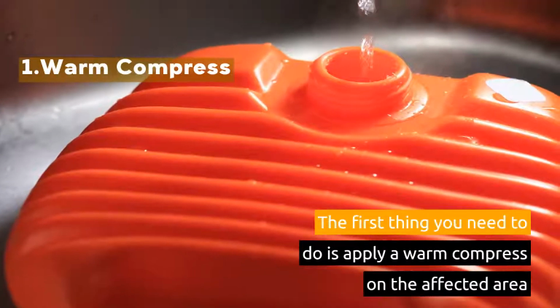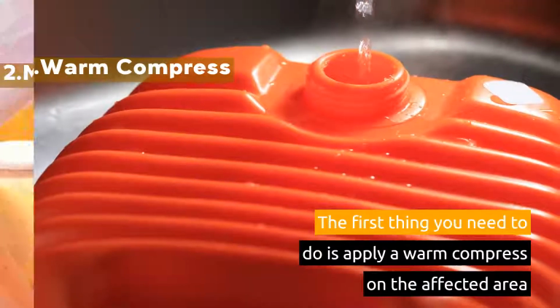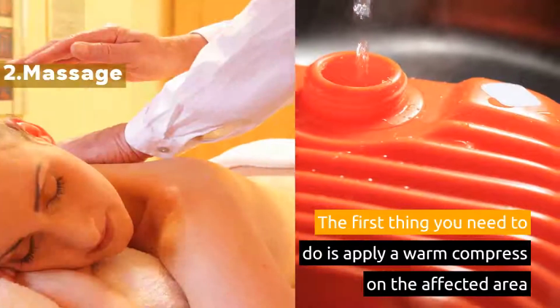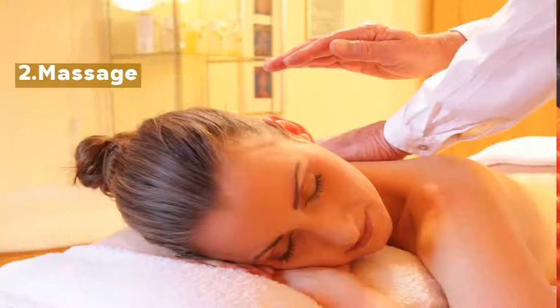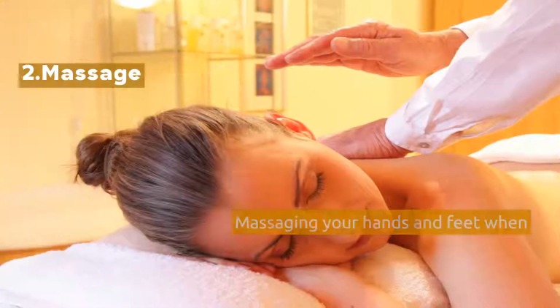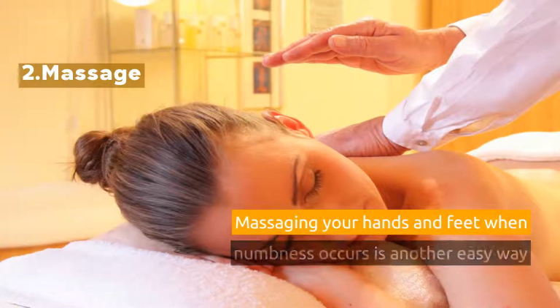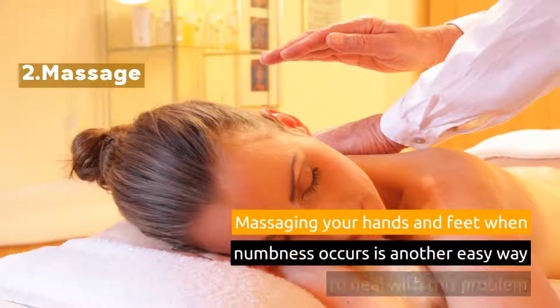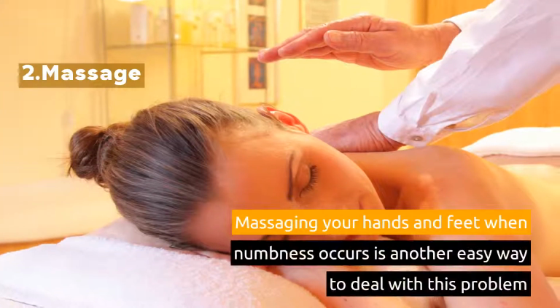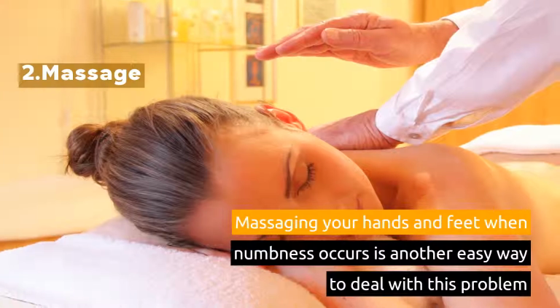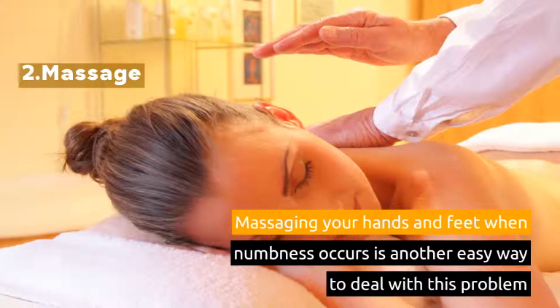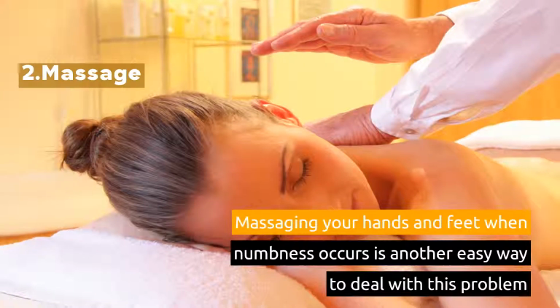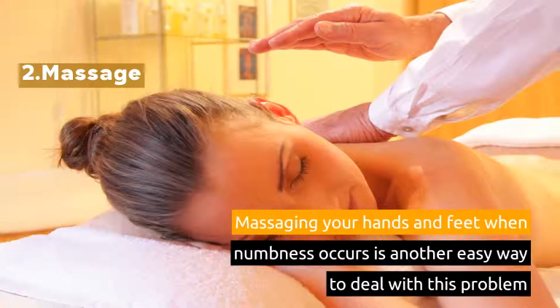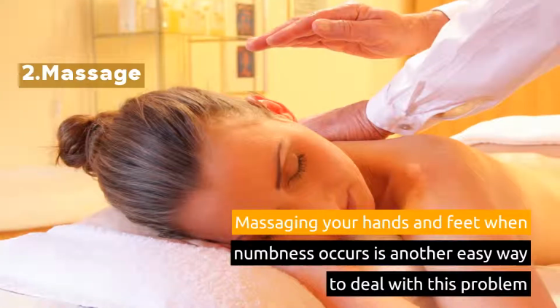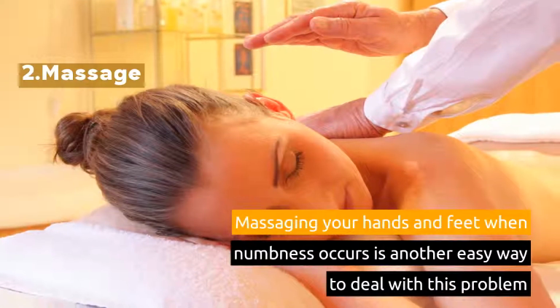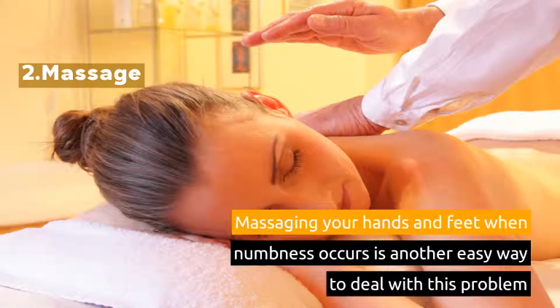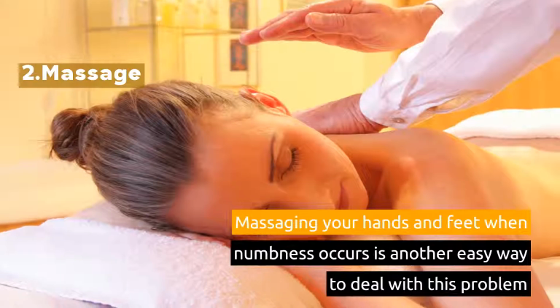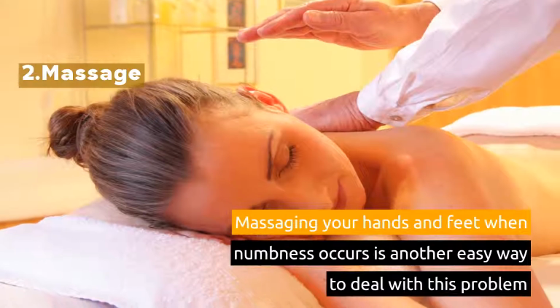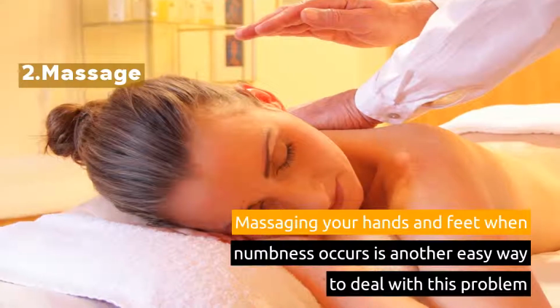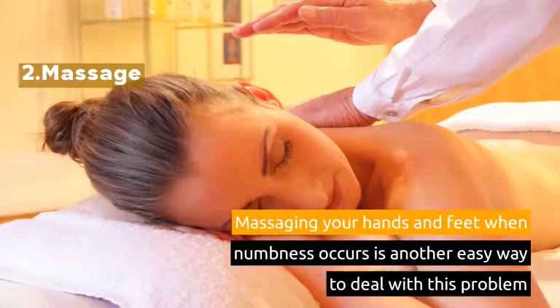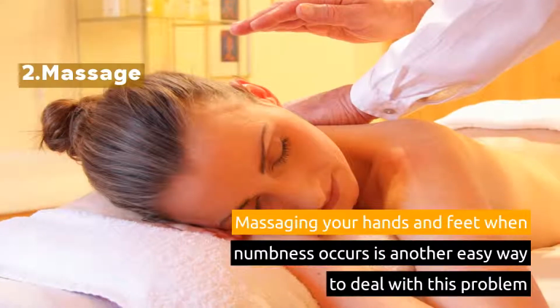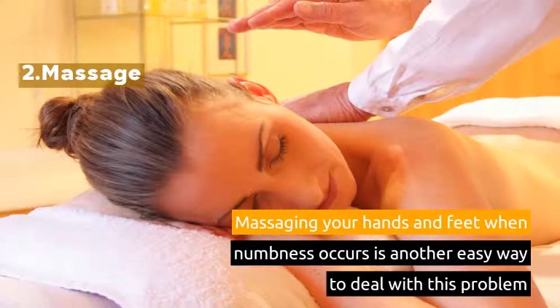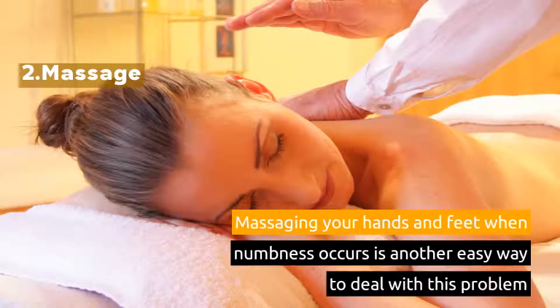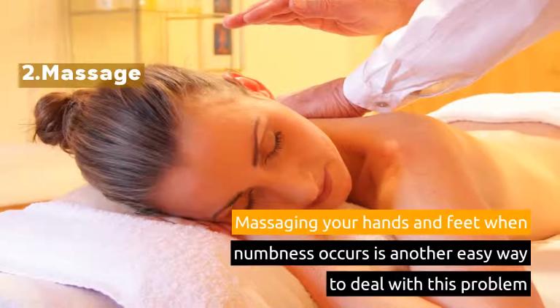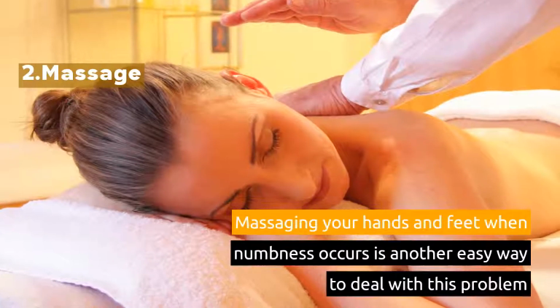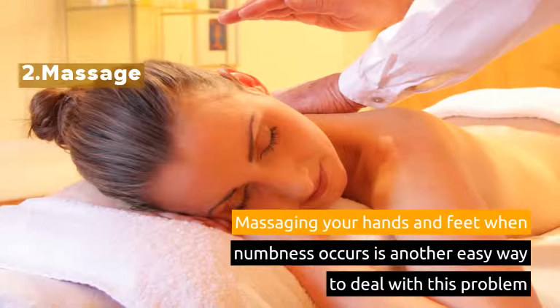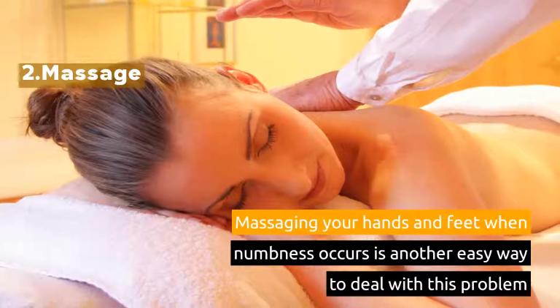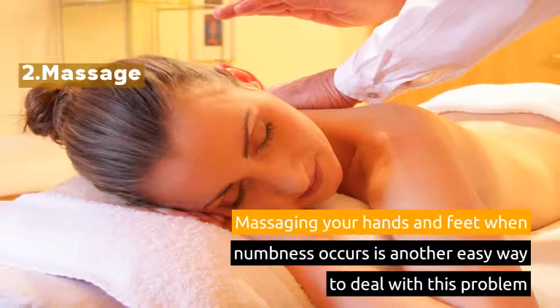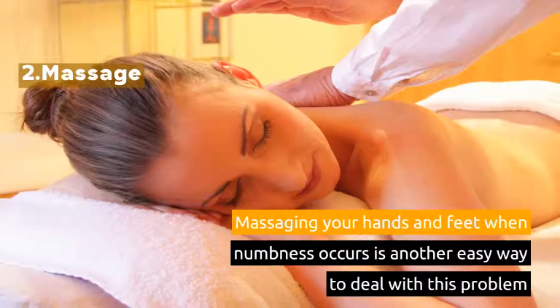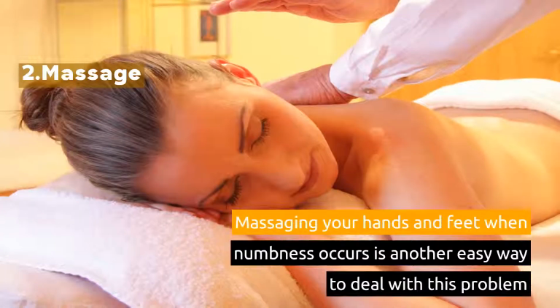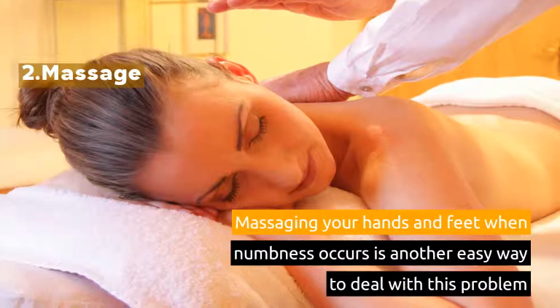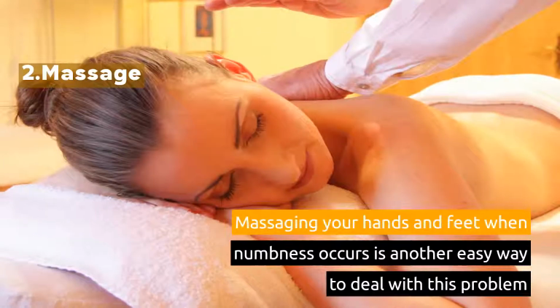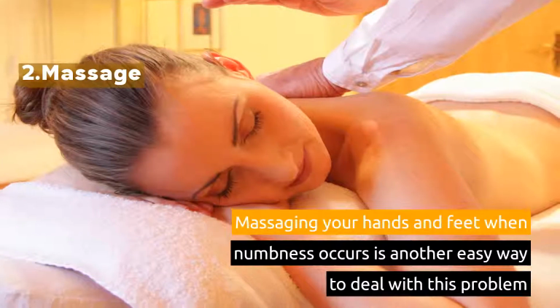2. Massage. Massaging your hands and feet when numbness occurs is another easy way to deal with this problem.